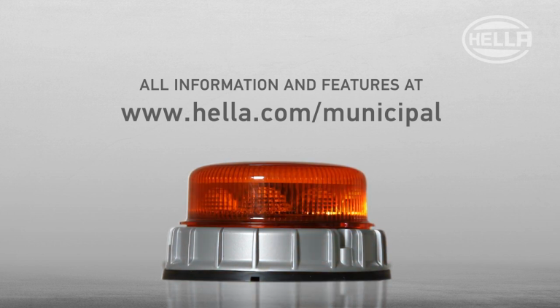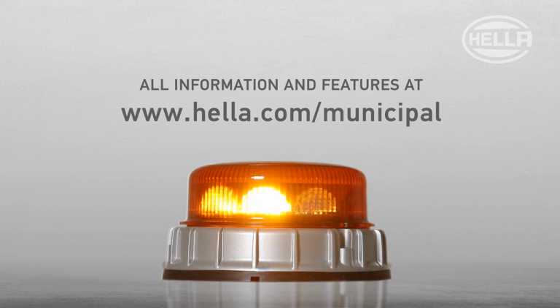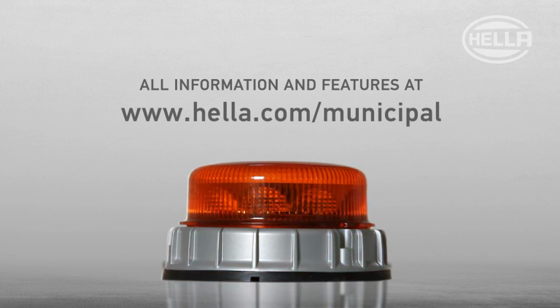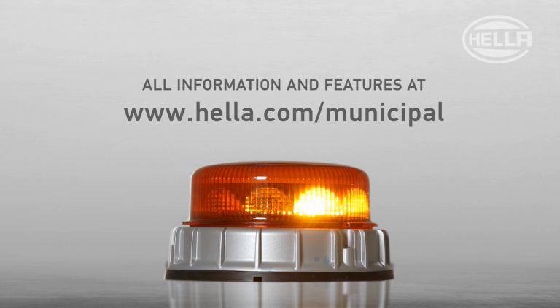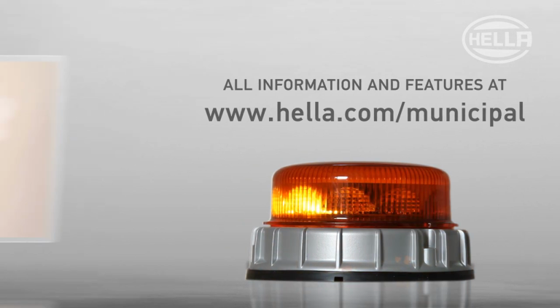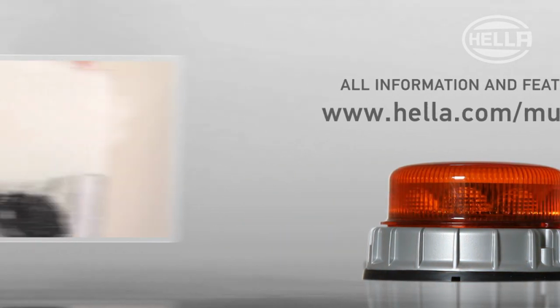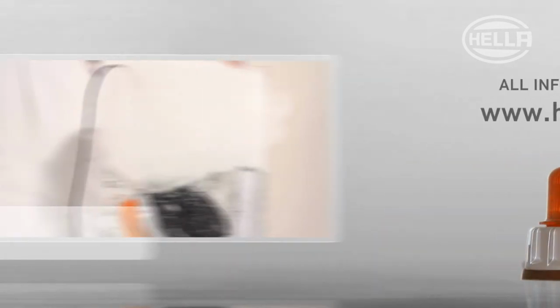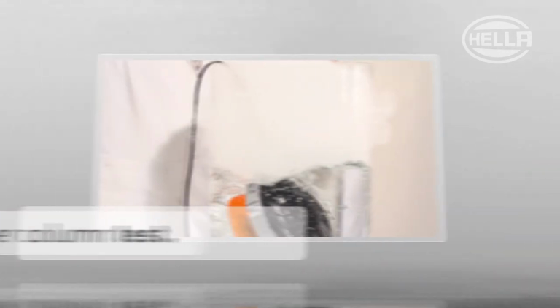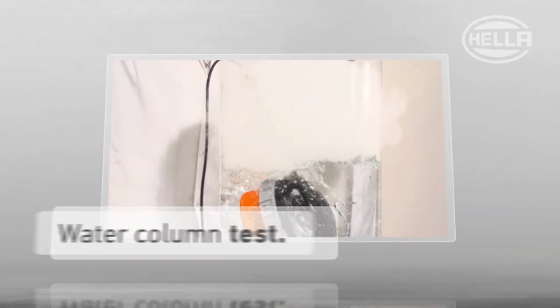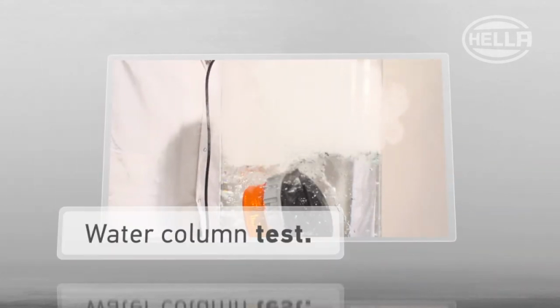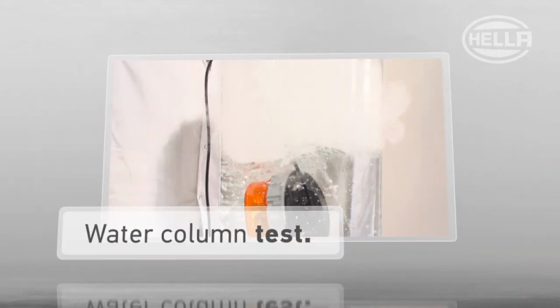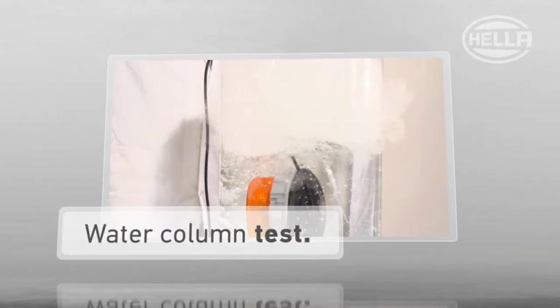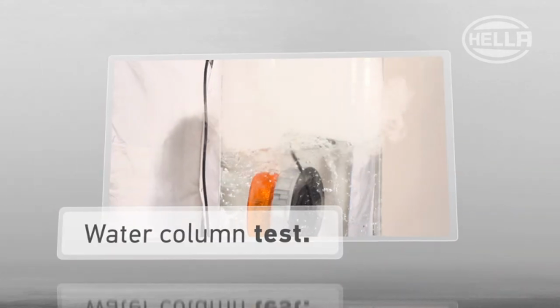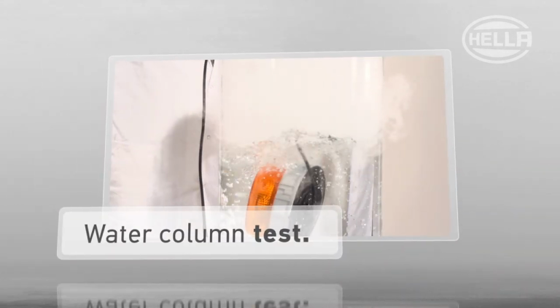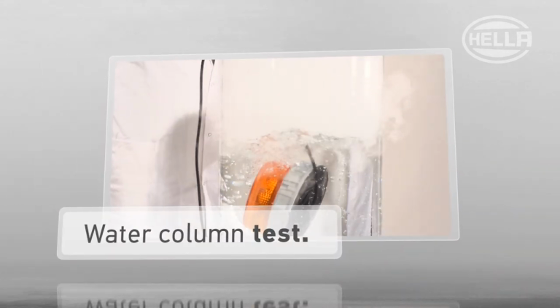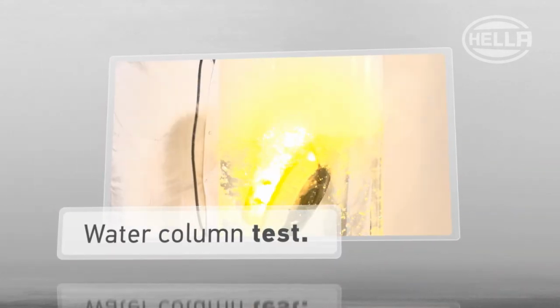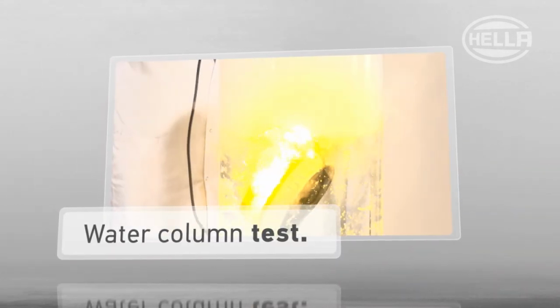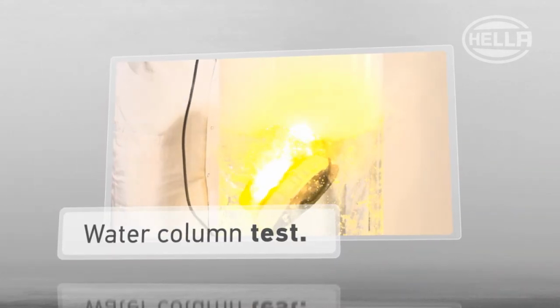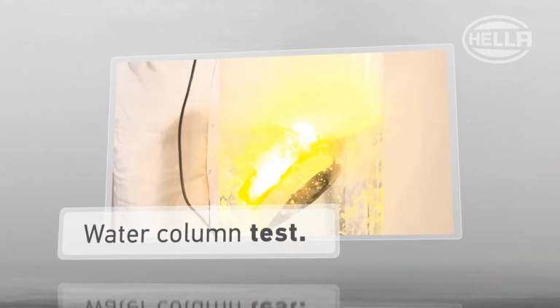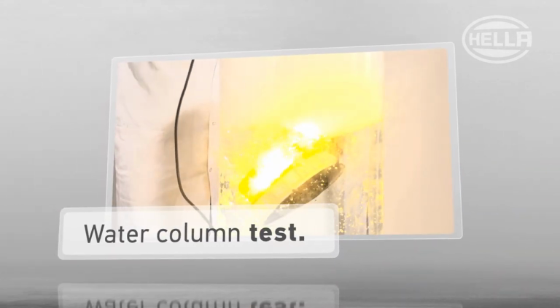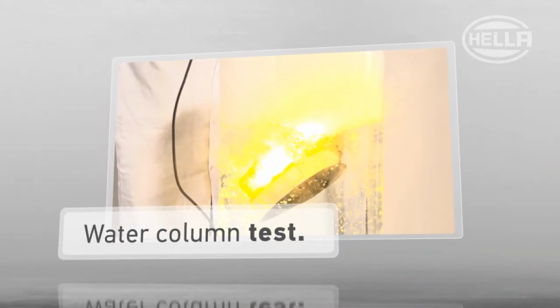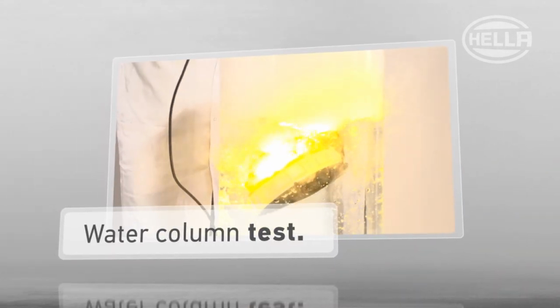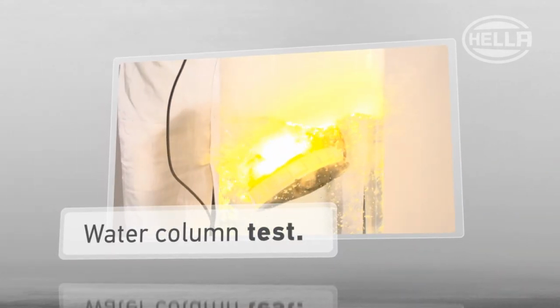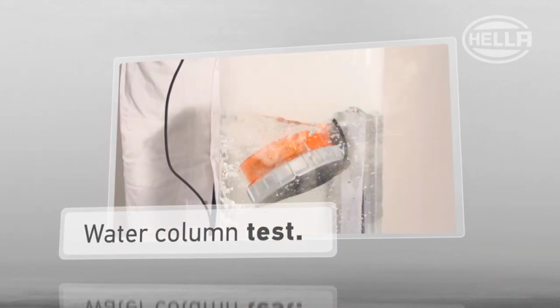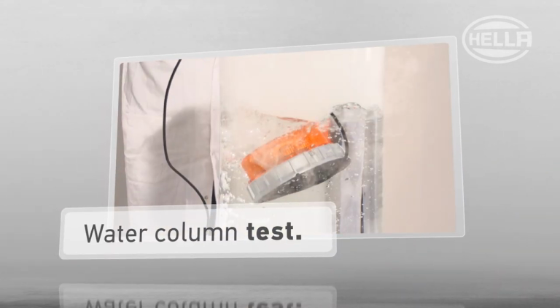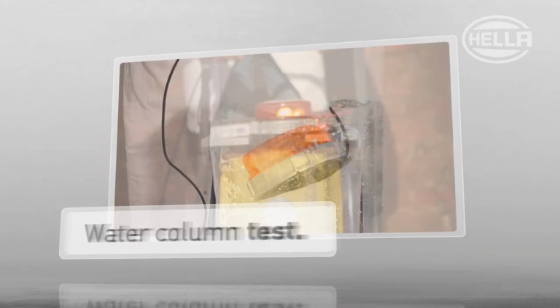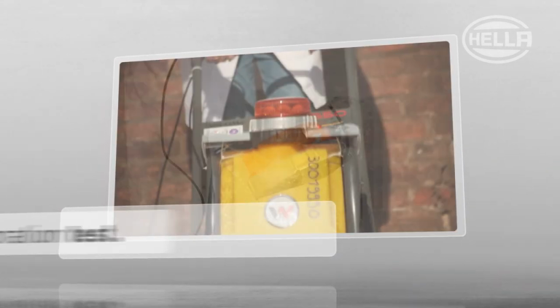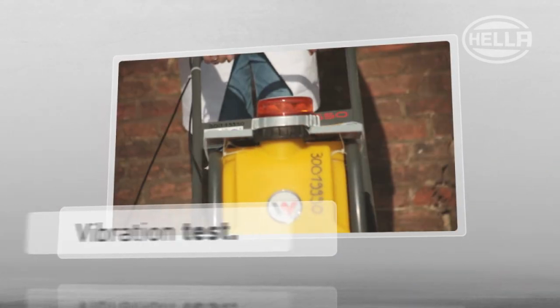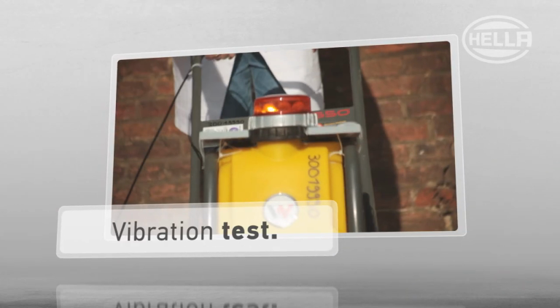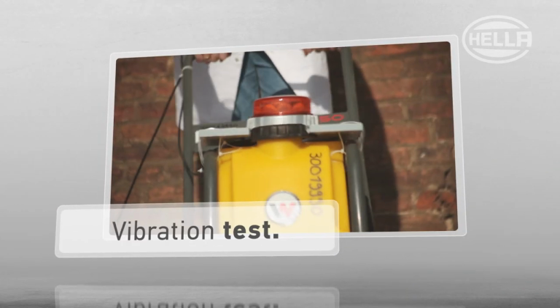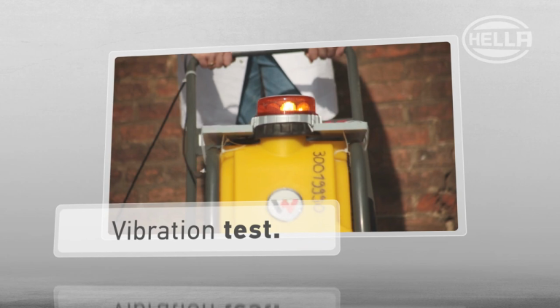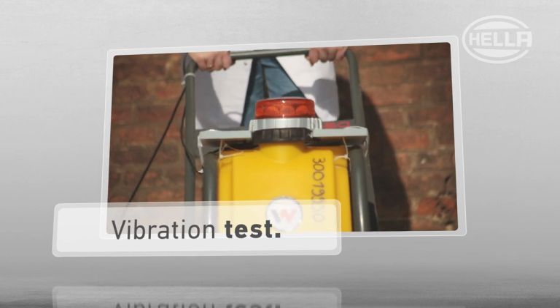To demonstrate just how safe this beauty is, we also carry out a water column test and a vibration test.